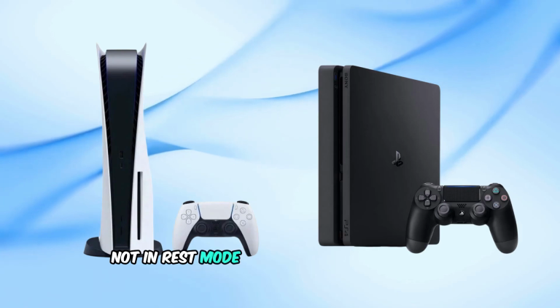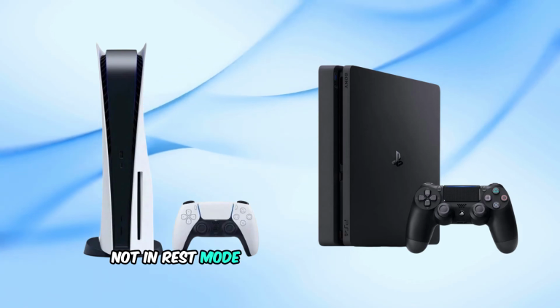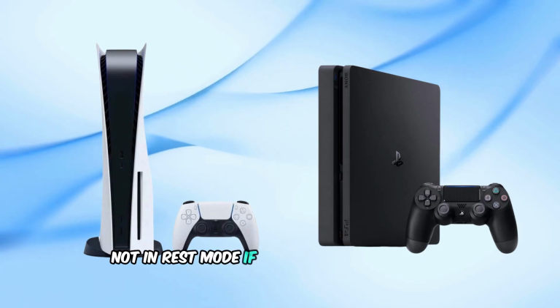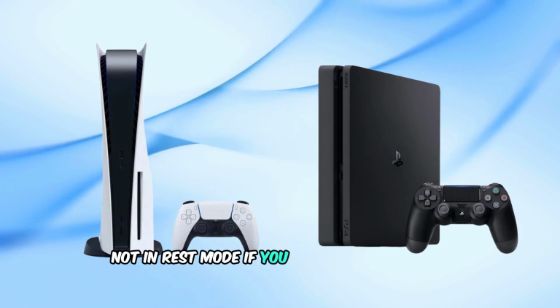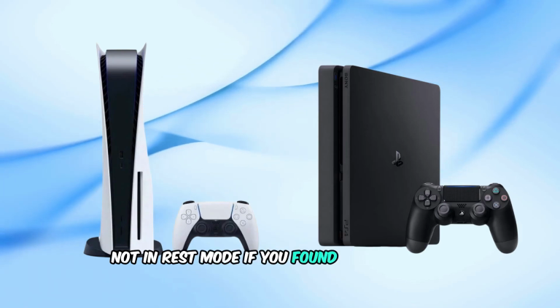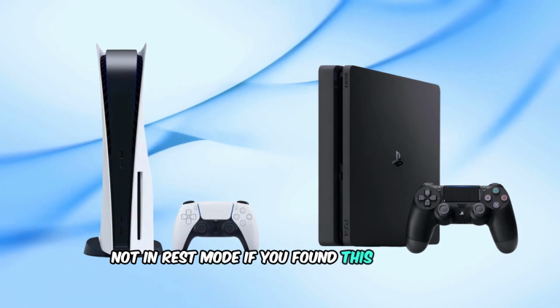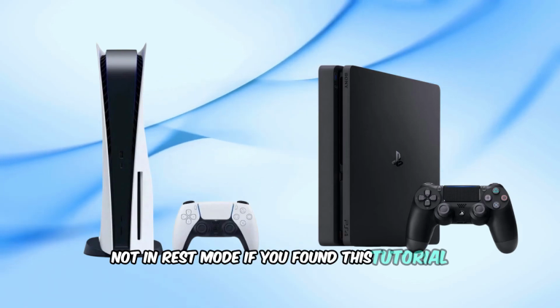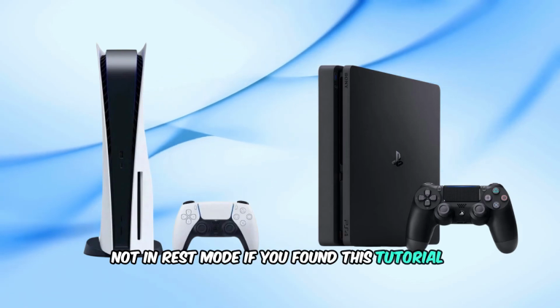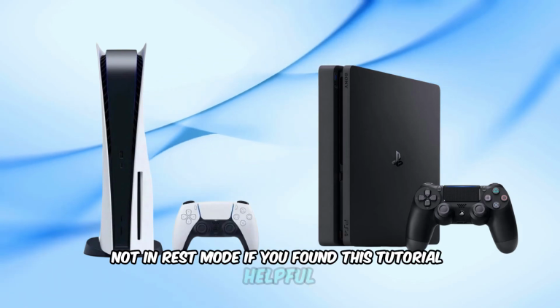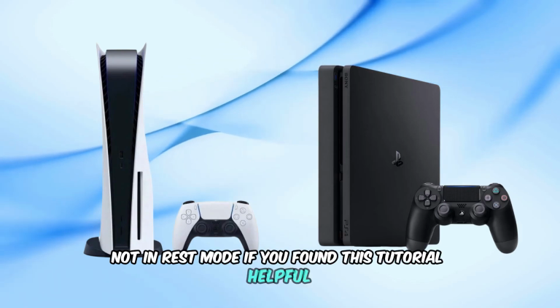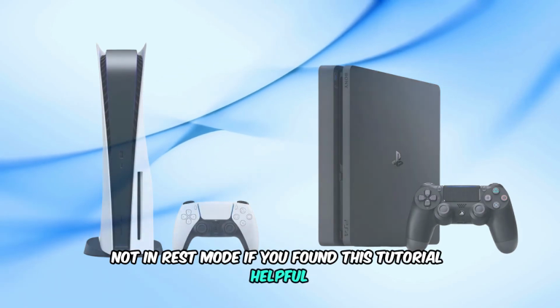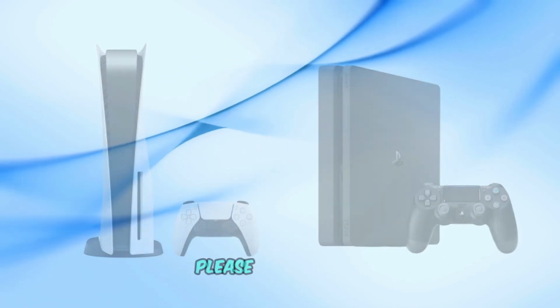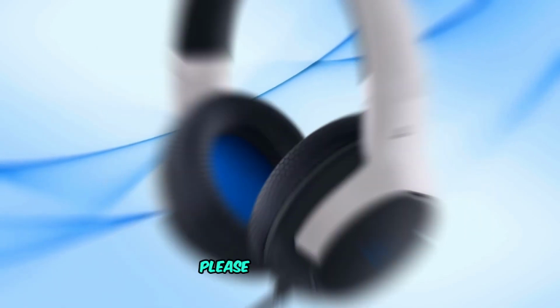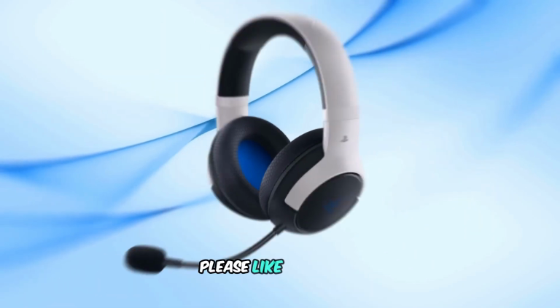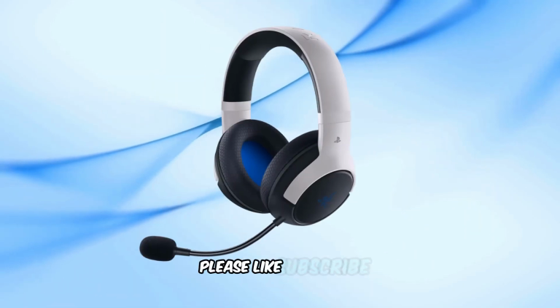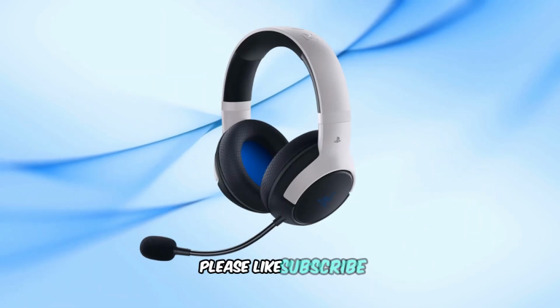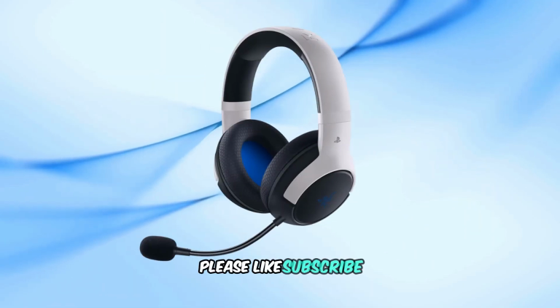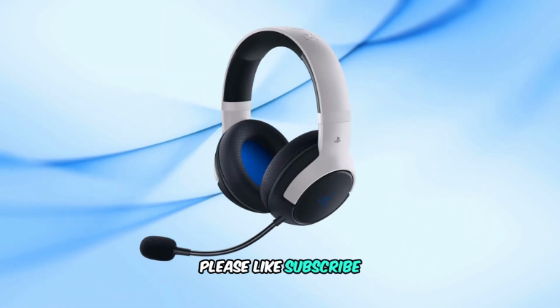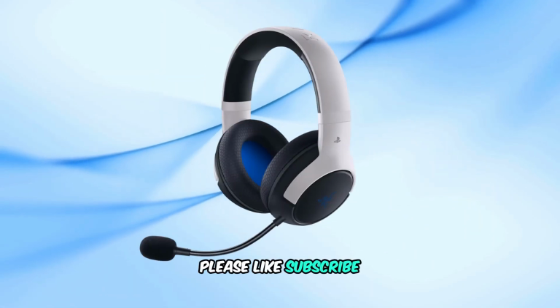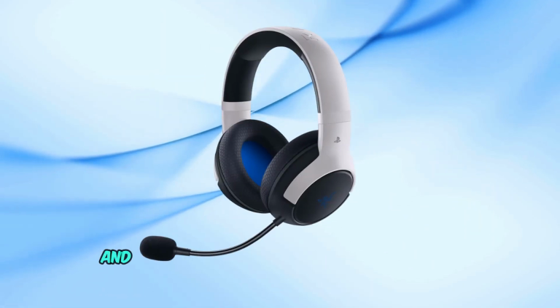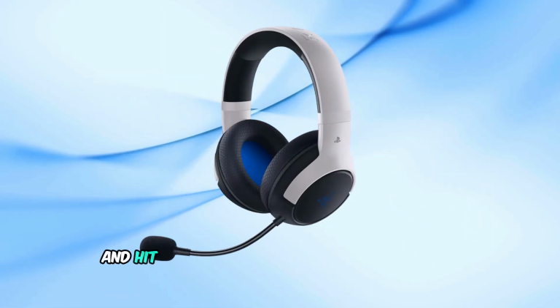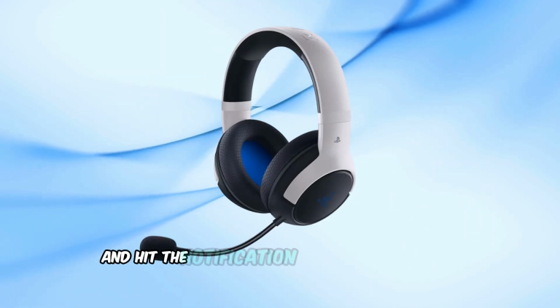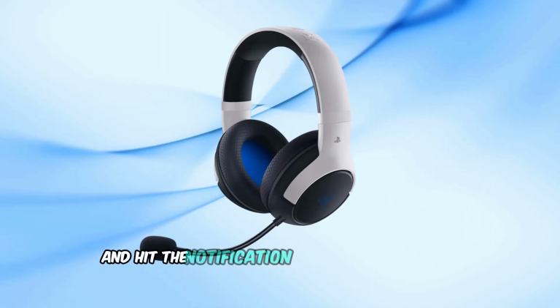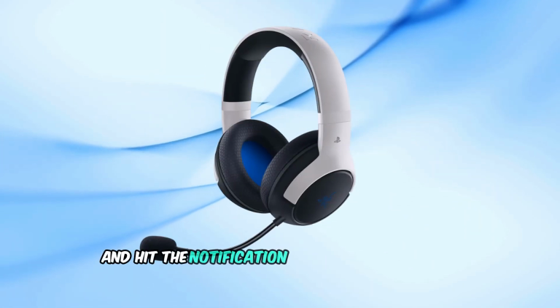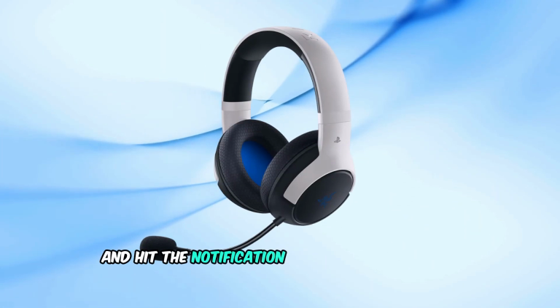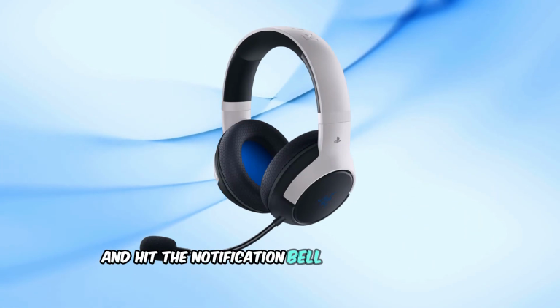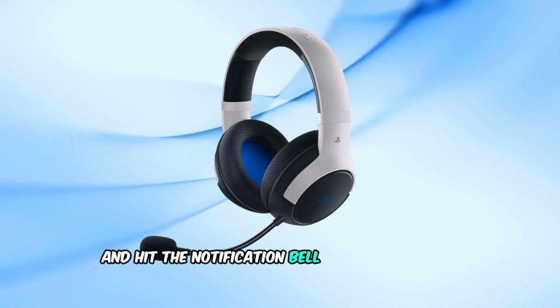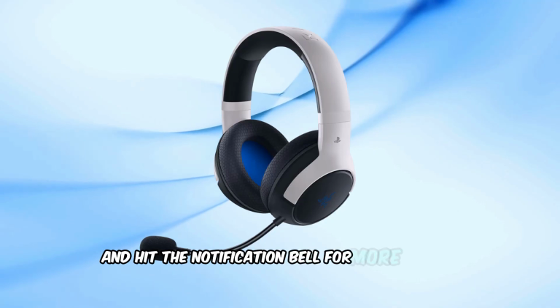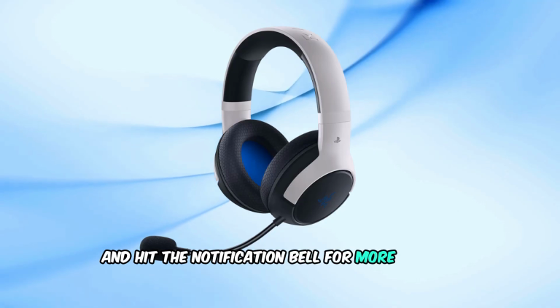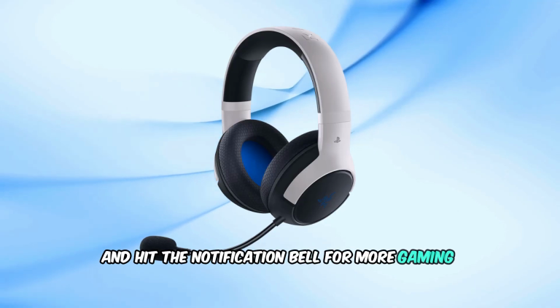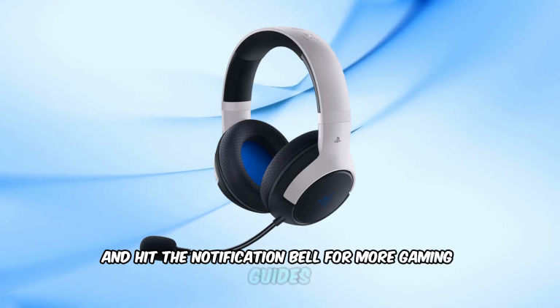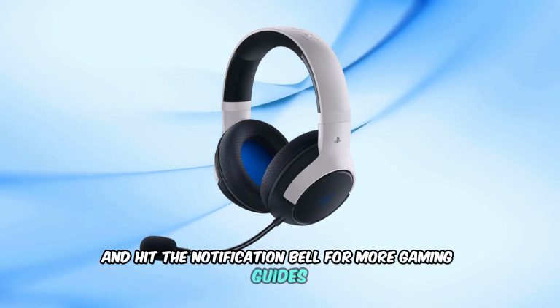If you found this tutorial helpful, please like, subscribe, and hit the notification bell for more gaming guides.